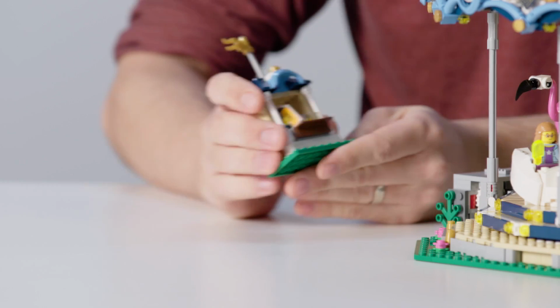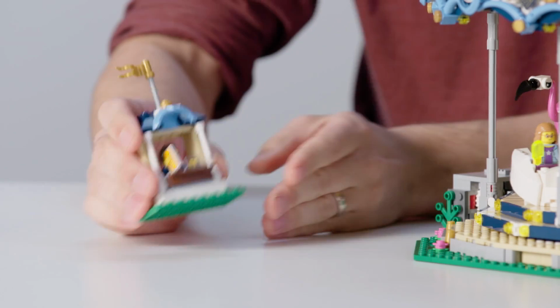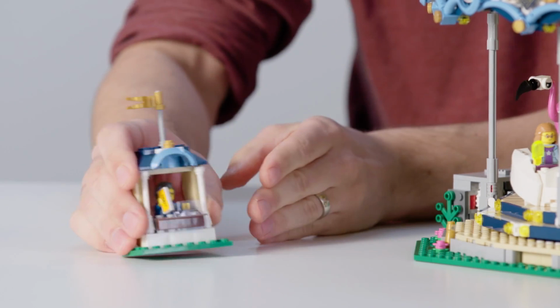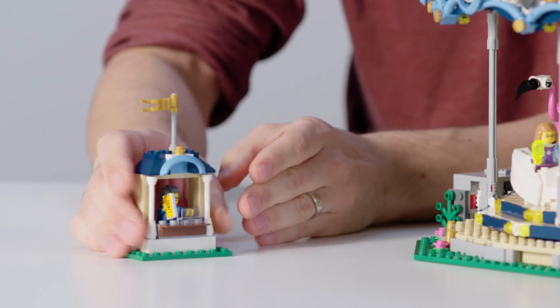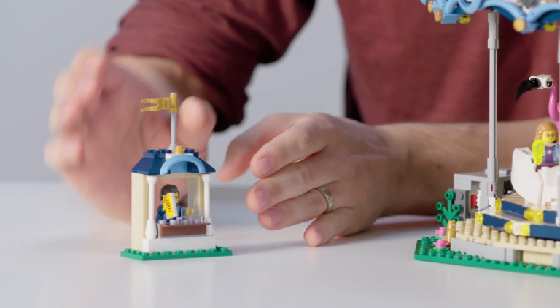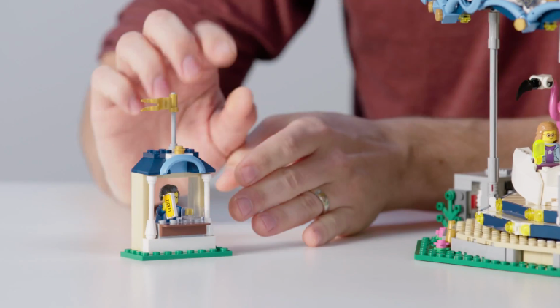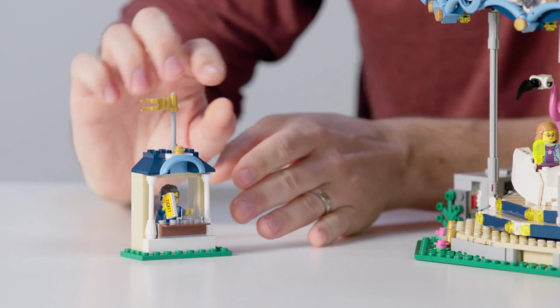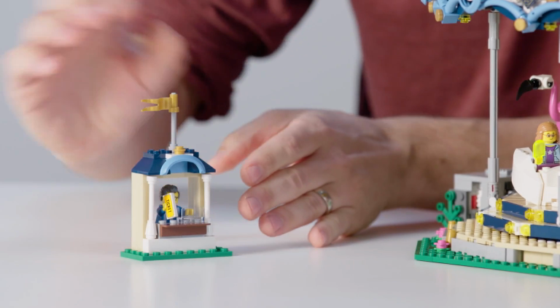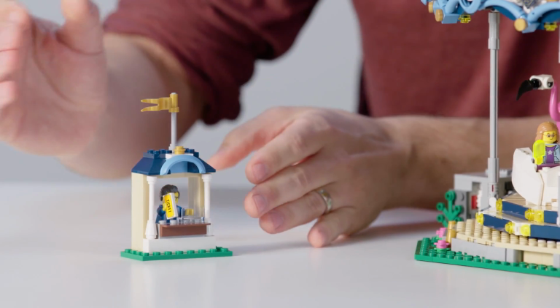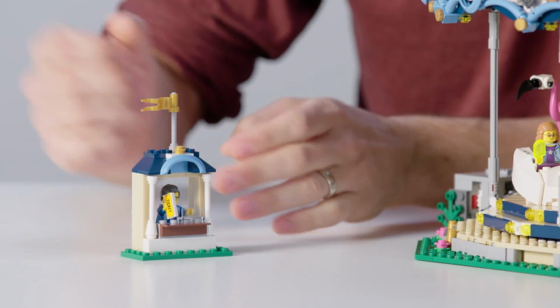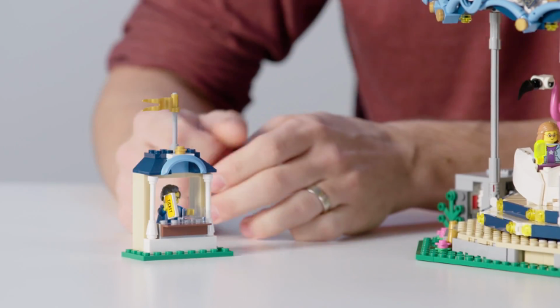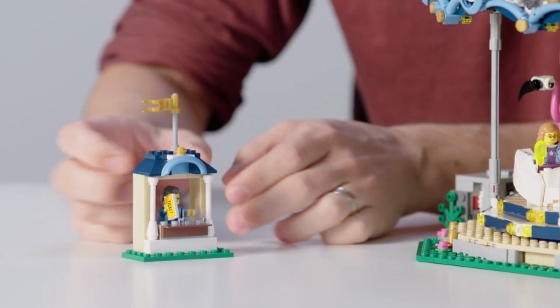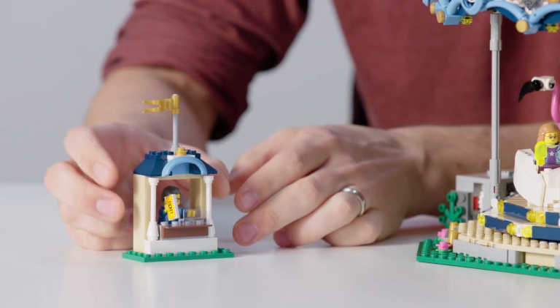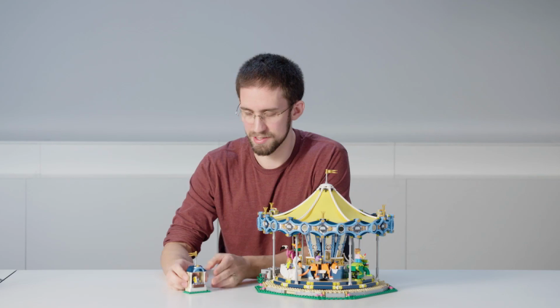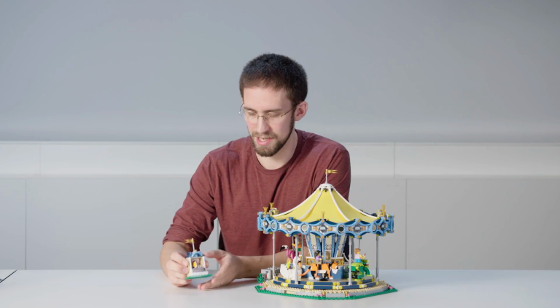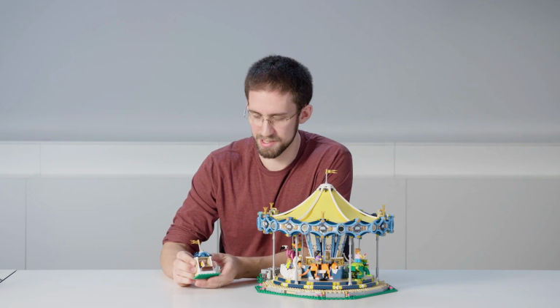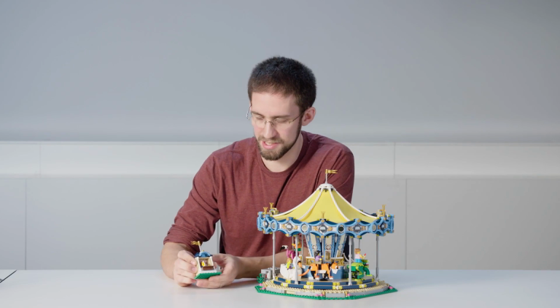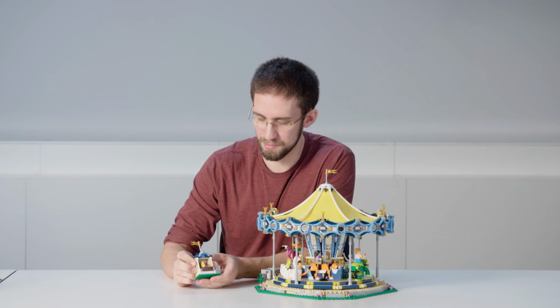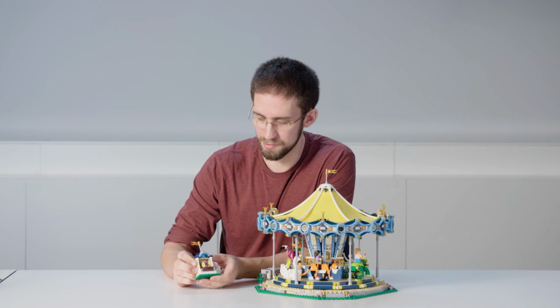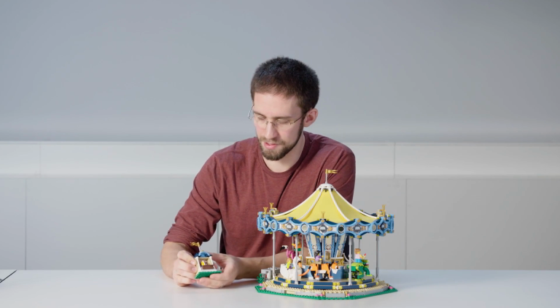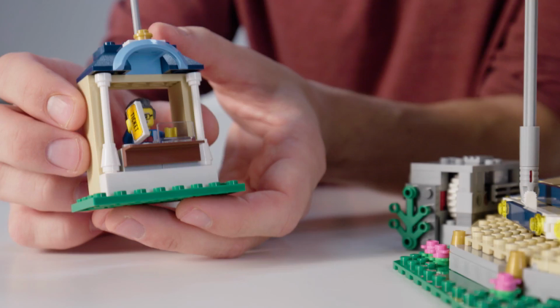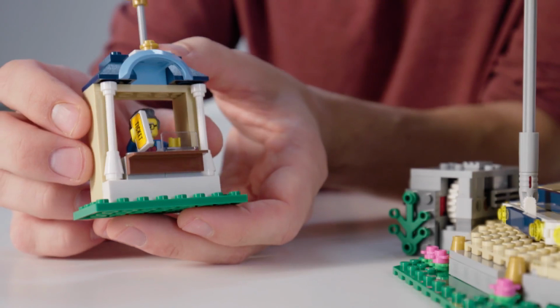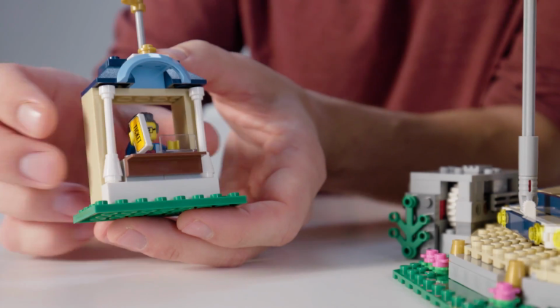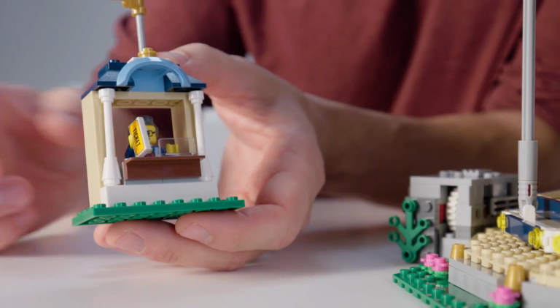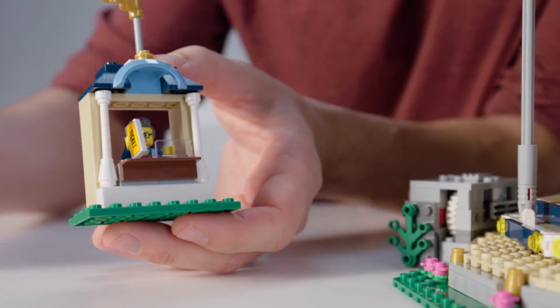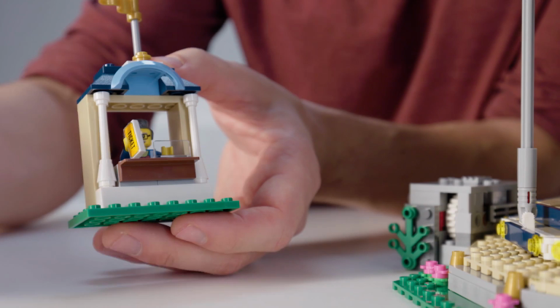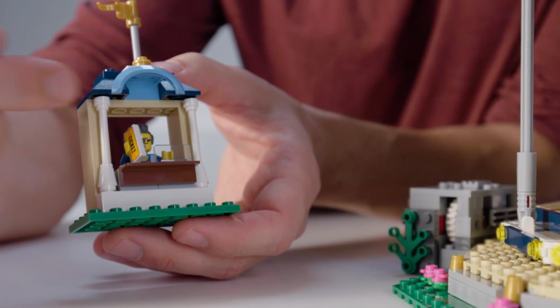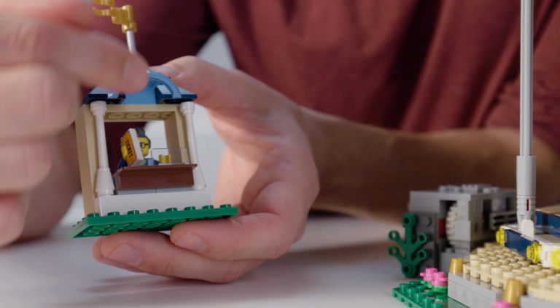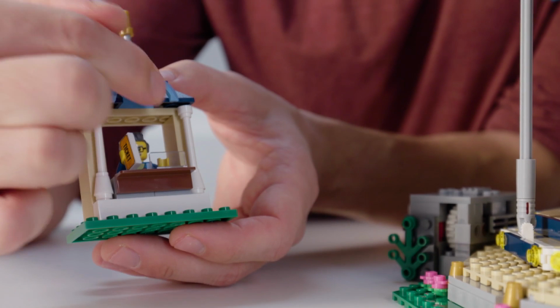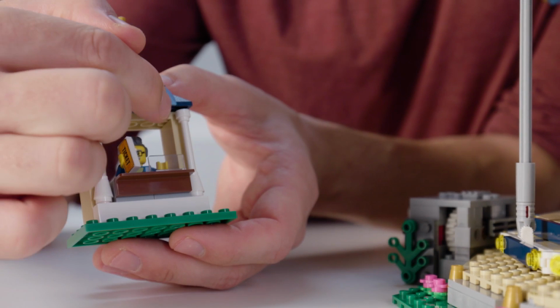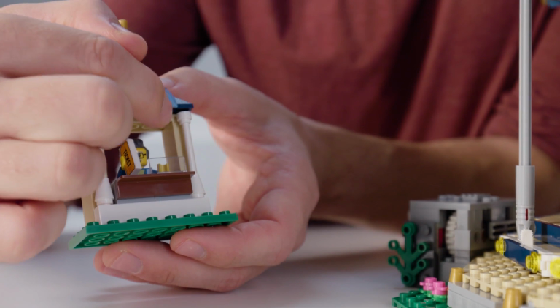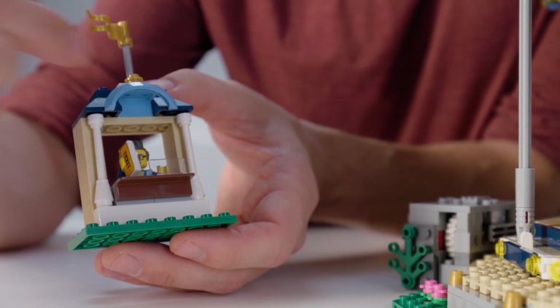Starting out with this small side model, this is actually a ticket booth, and you can see we've included a ticket salesman.